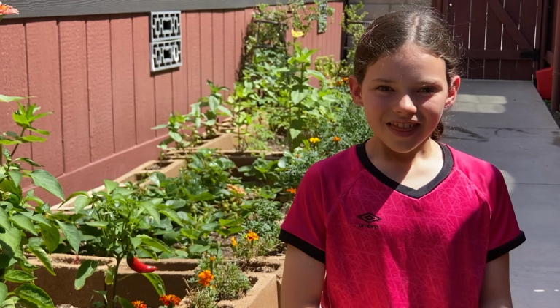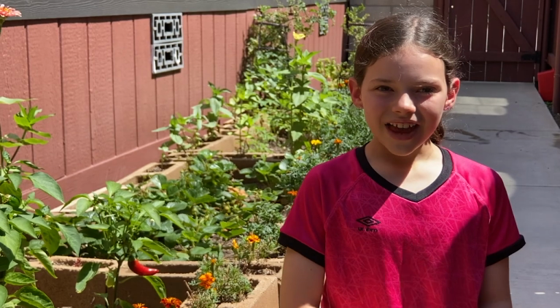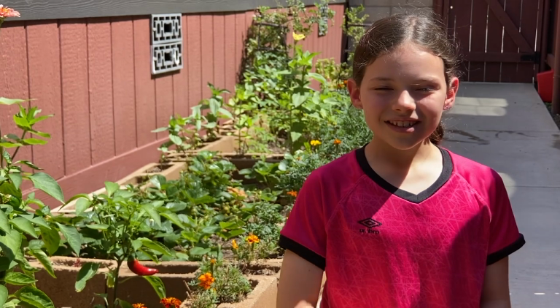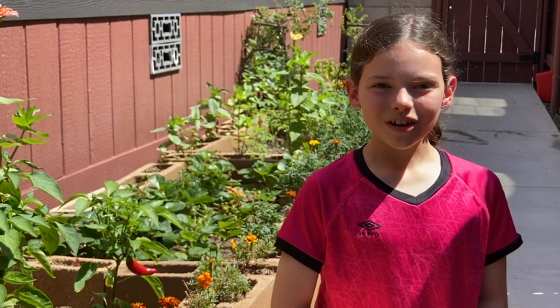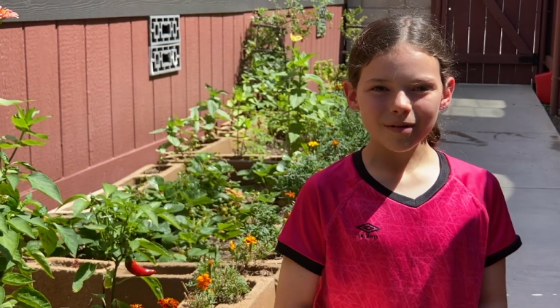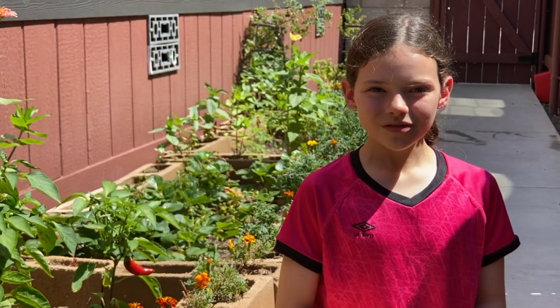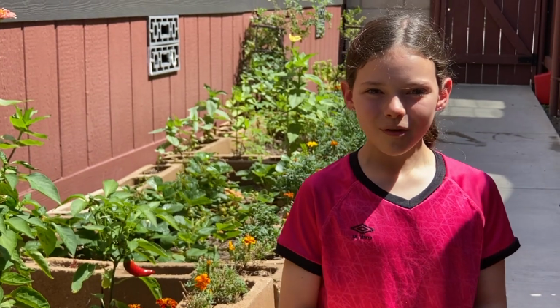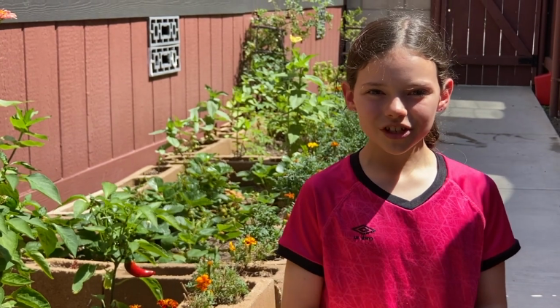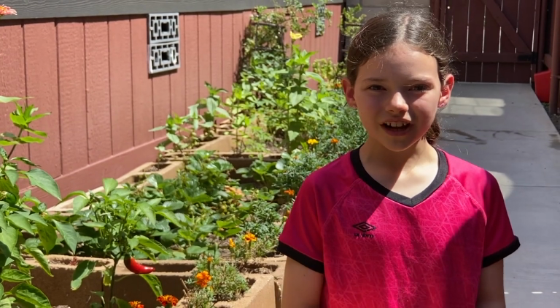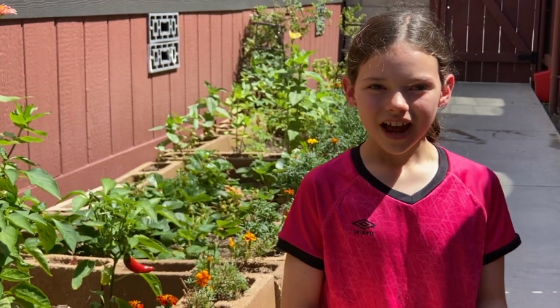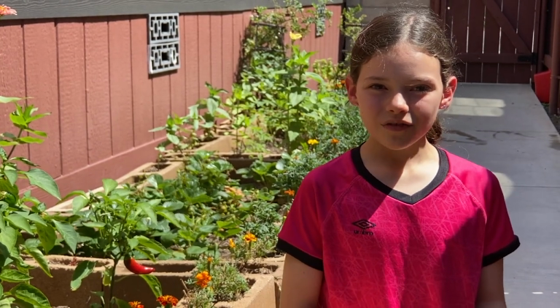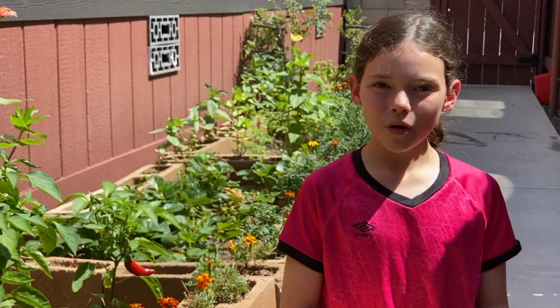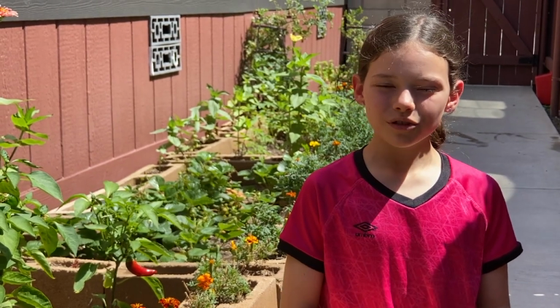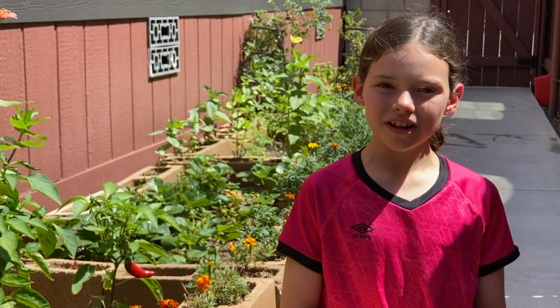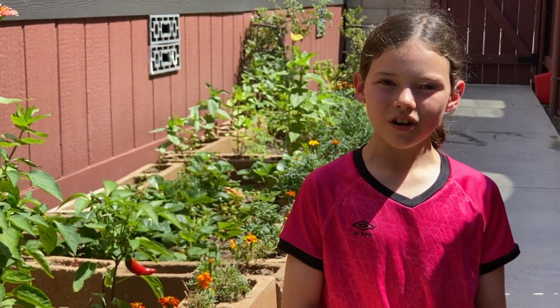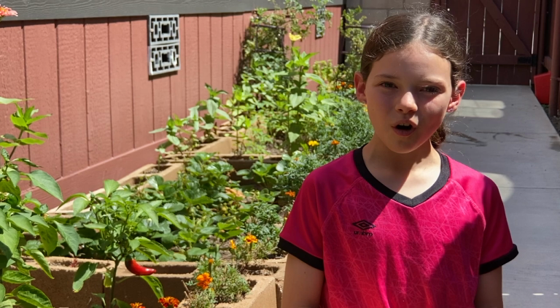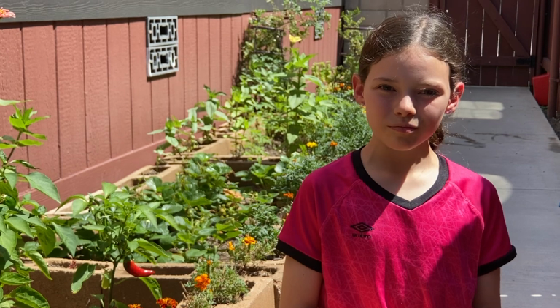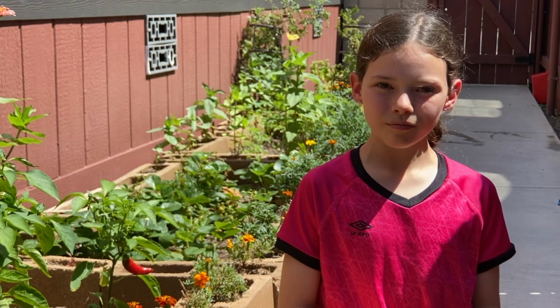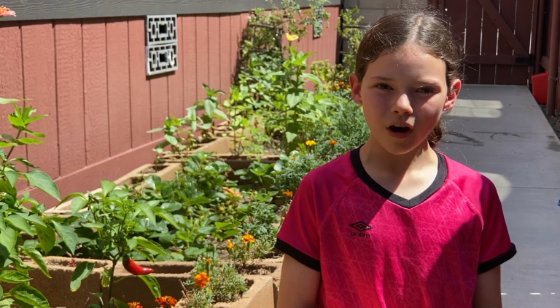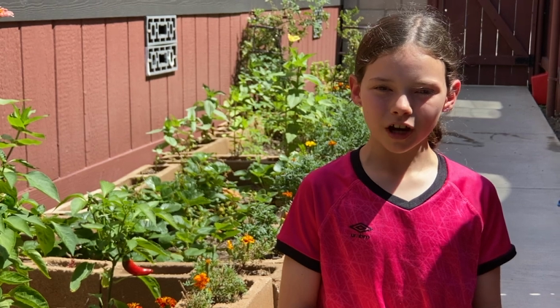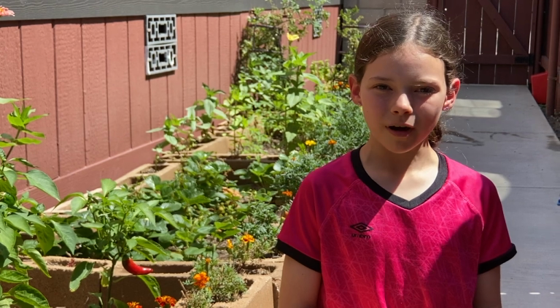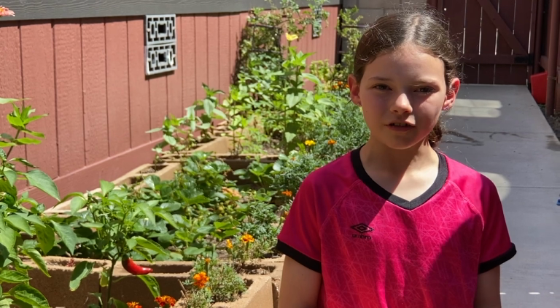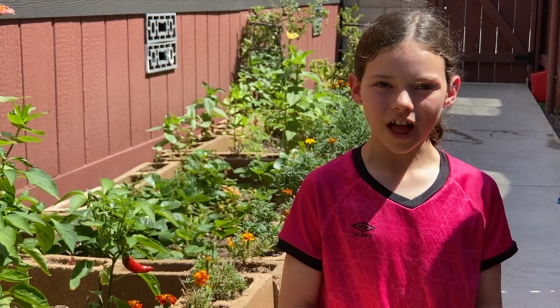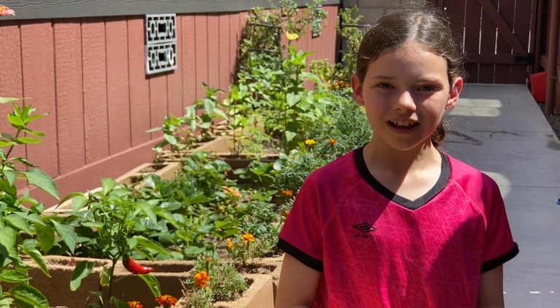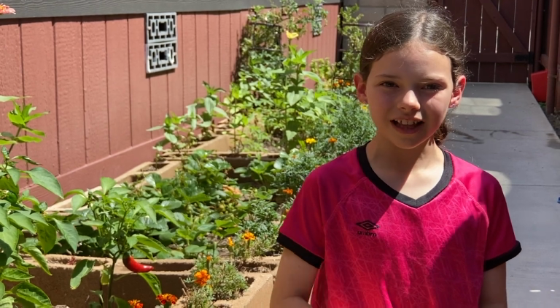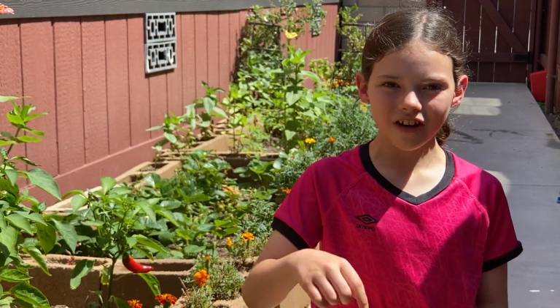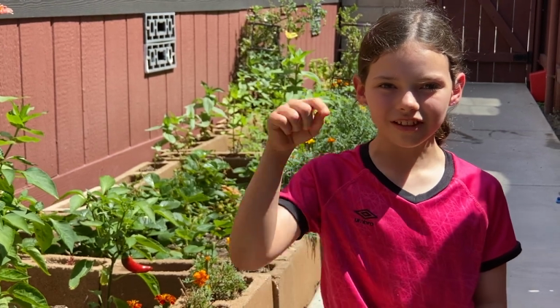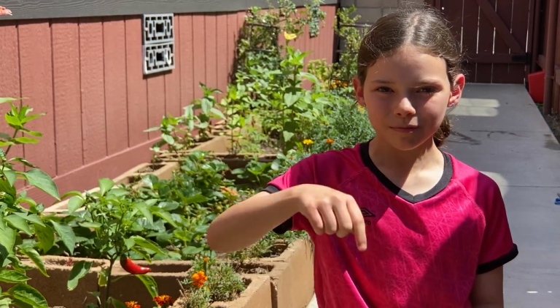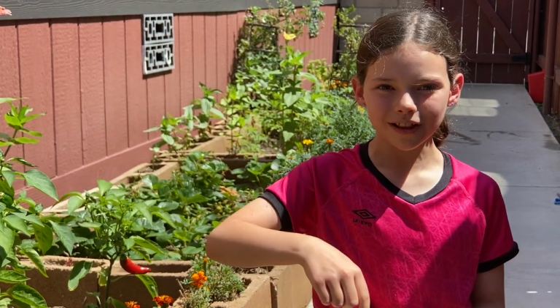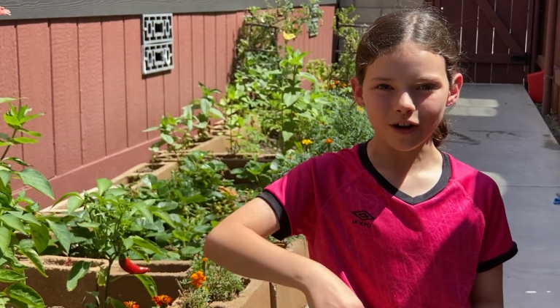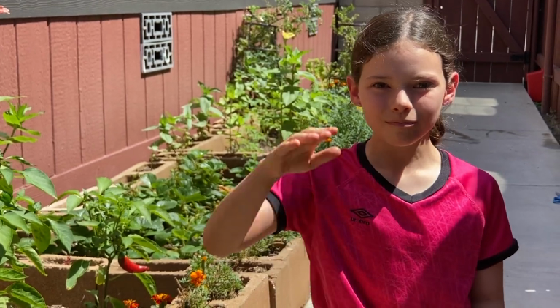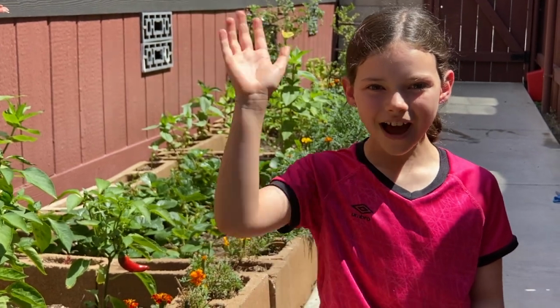Thanks so much for watching! If you want to raise your own monarch butterfly, click on the link below. Bye!